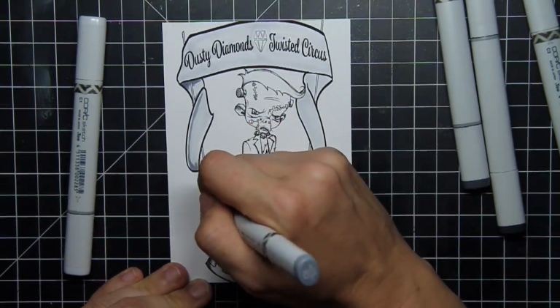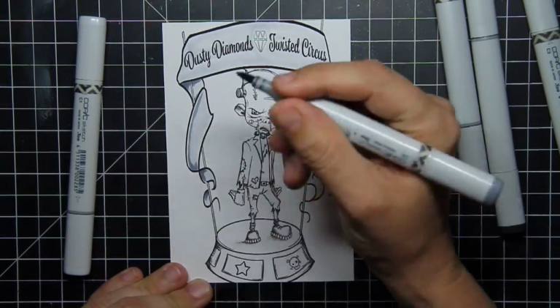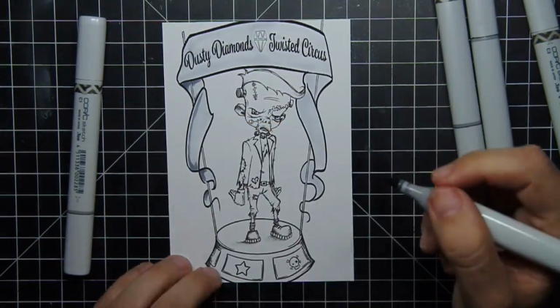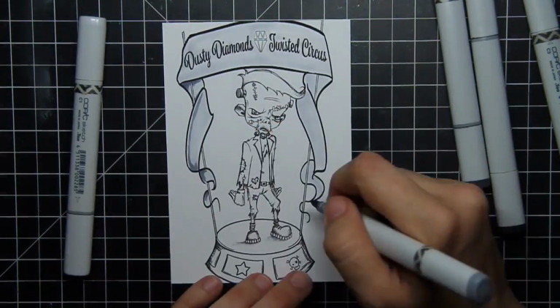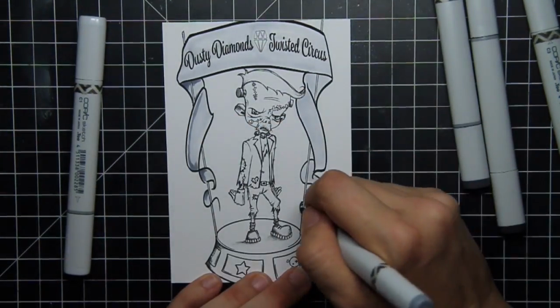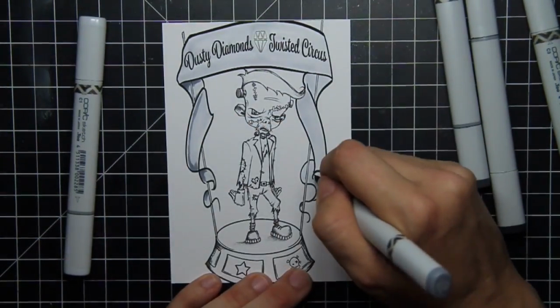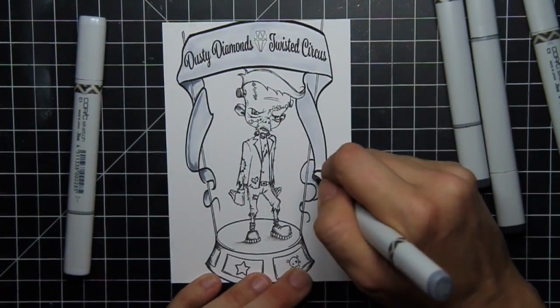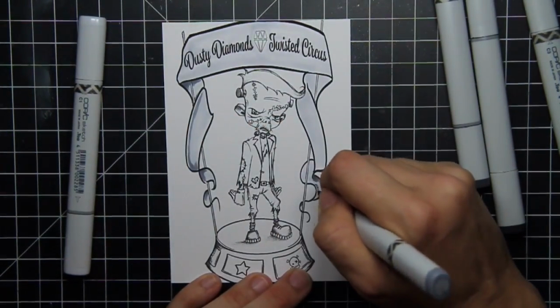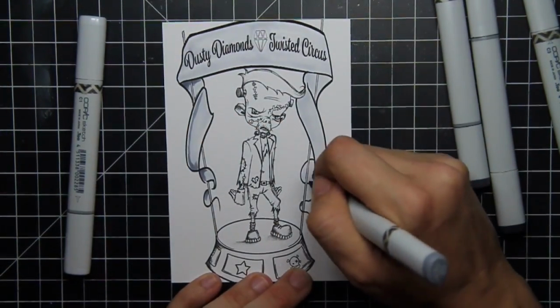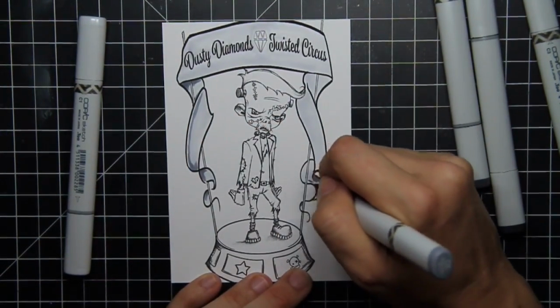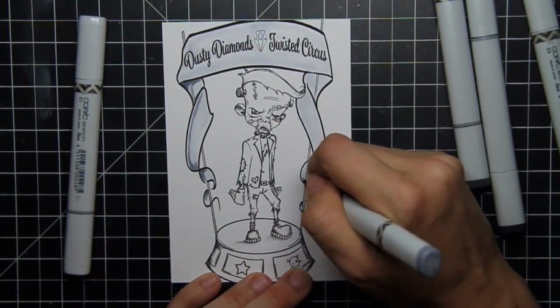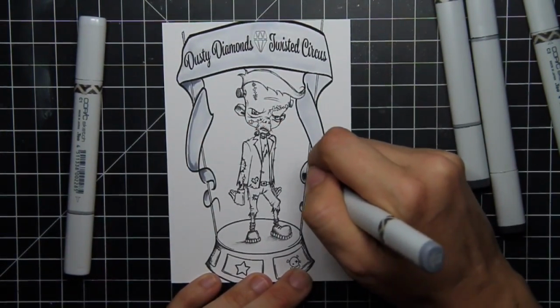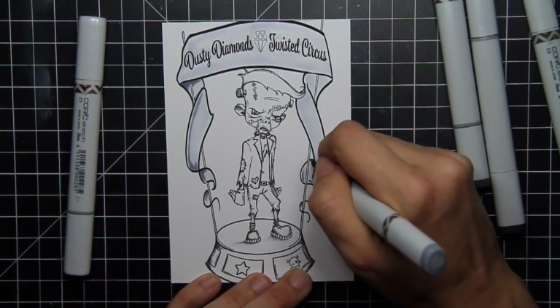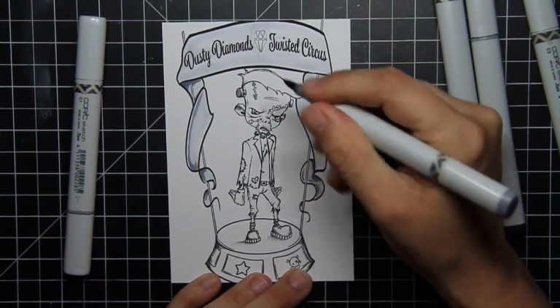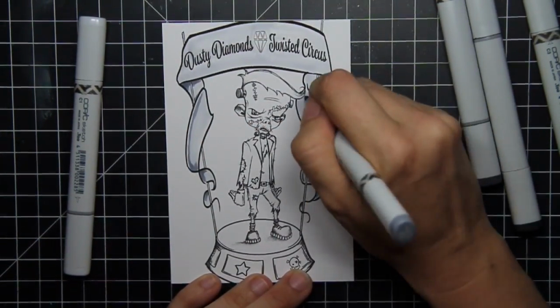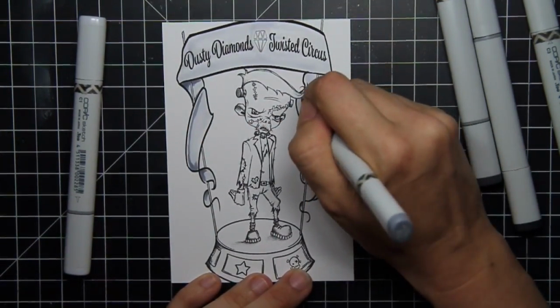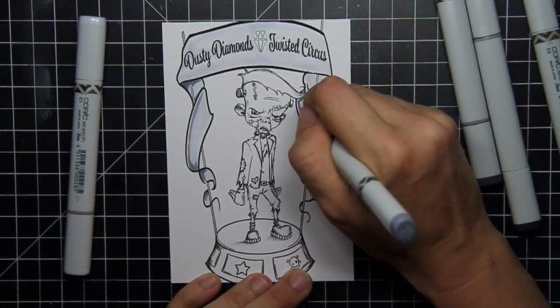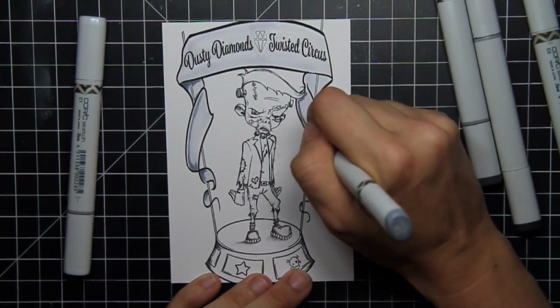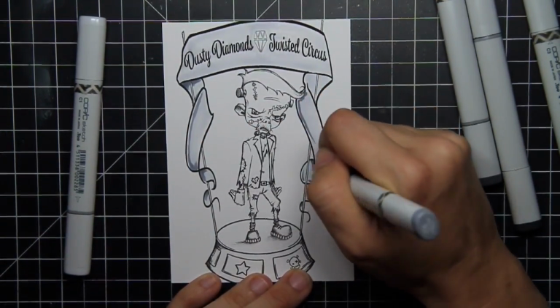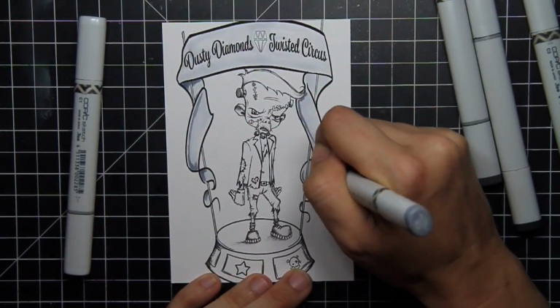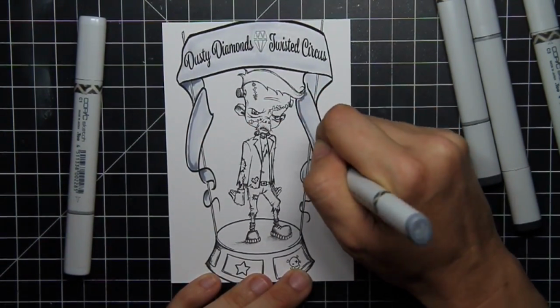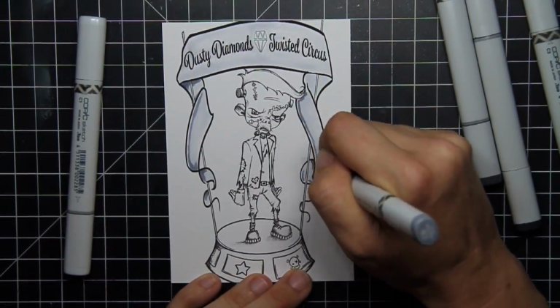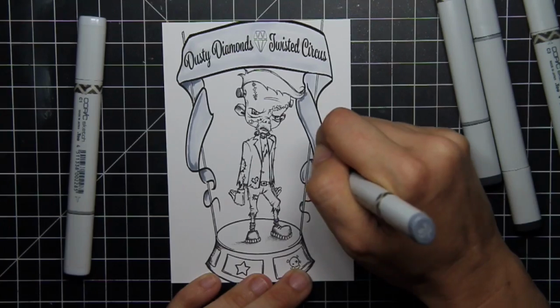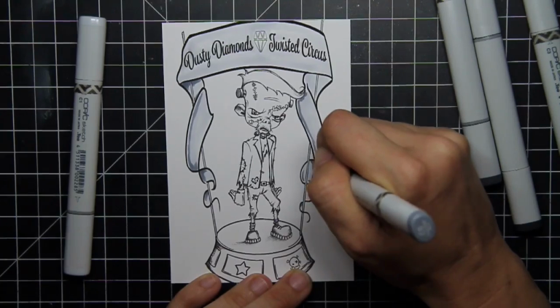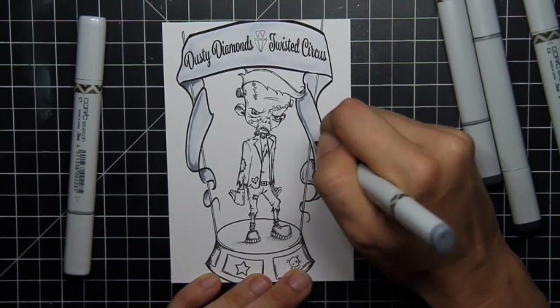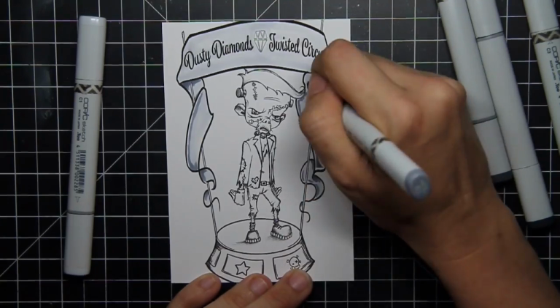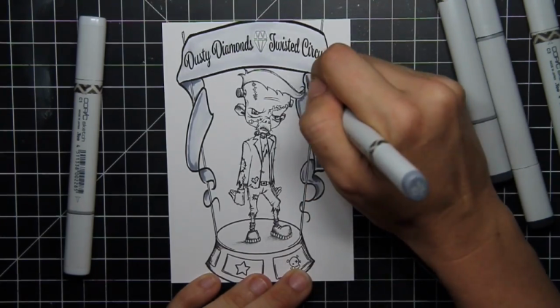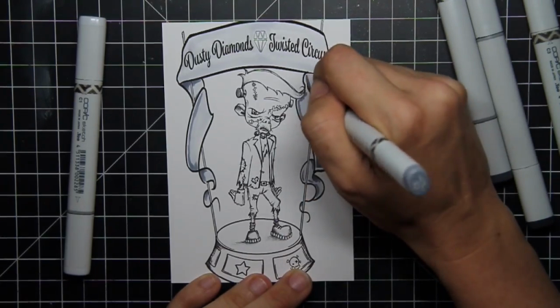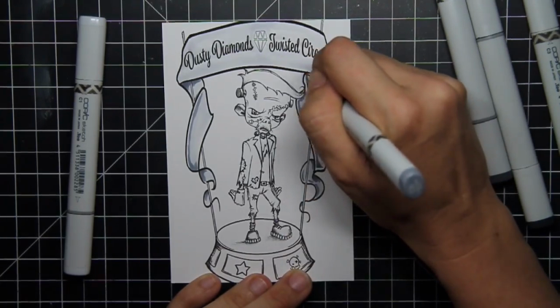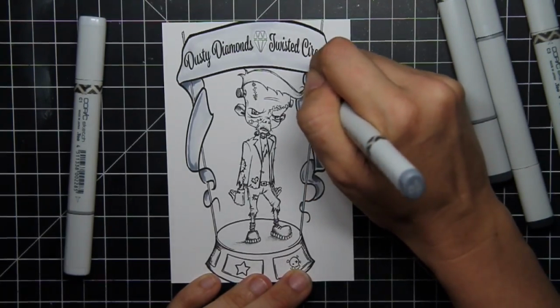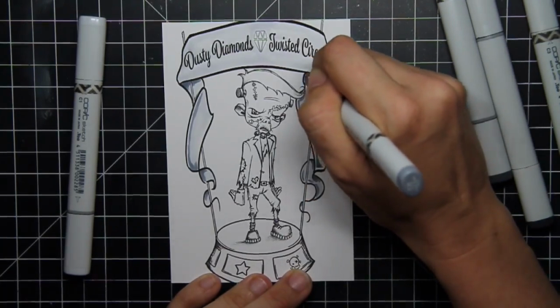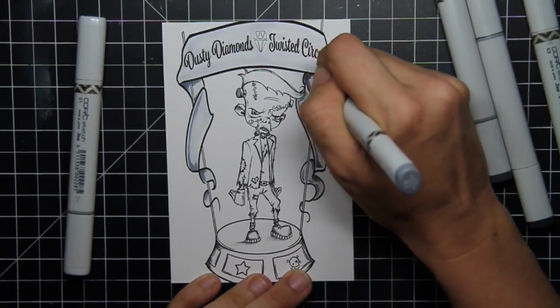I love the juxtaposition of that cutesy circus platform and the awesome art that is Frankenstein together. I pulled out my Copics to color today and I decided from the beginning that I was going to do a black and white image with a pop of color.